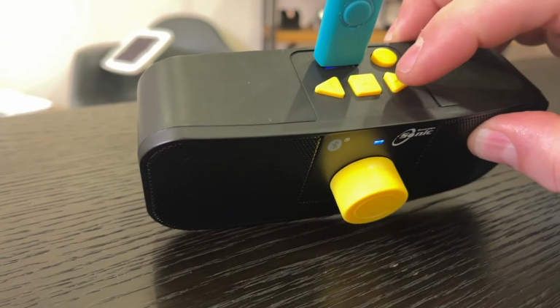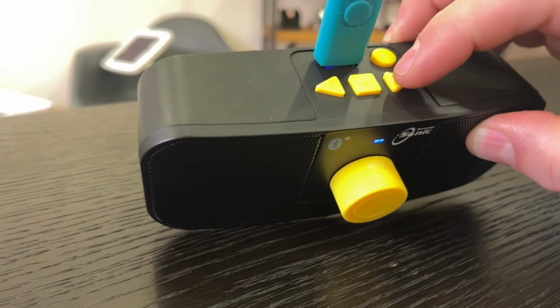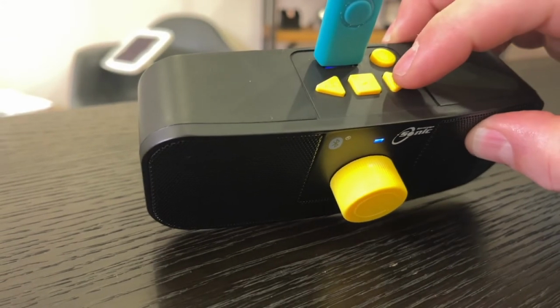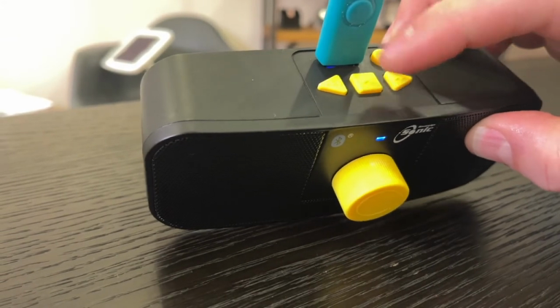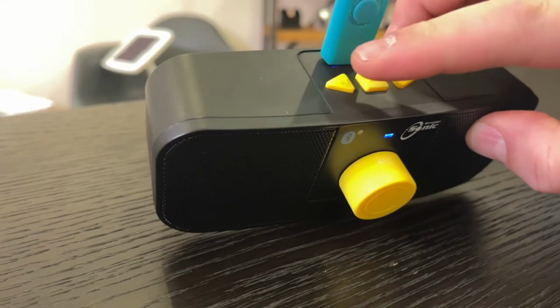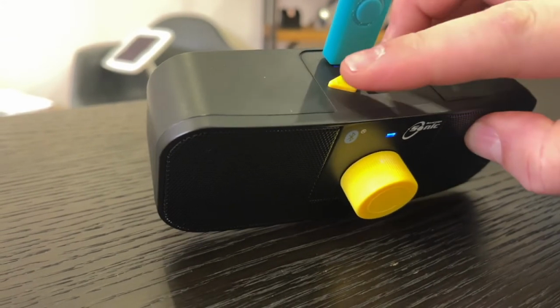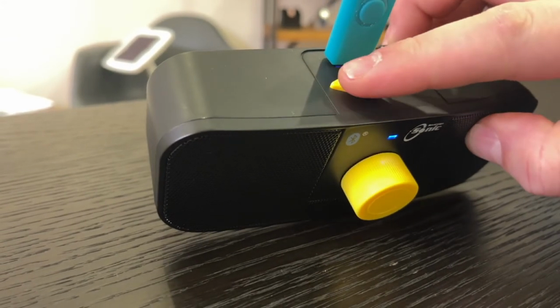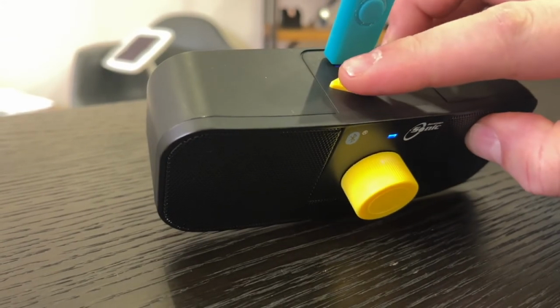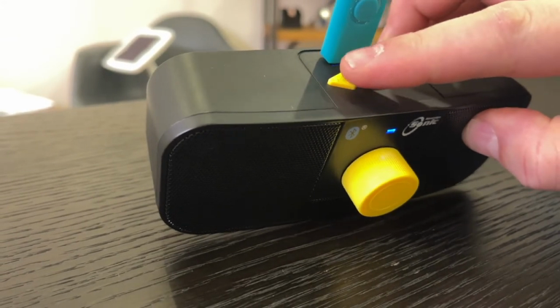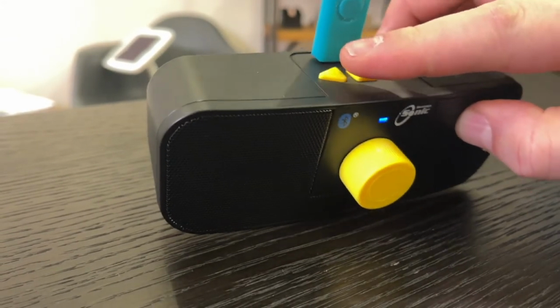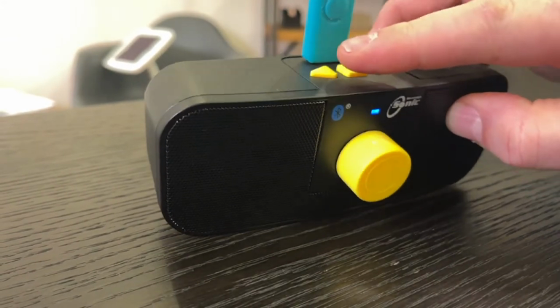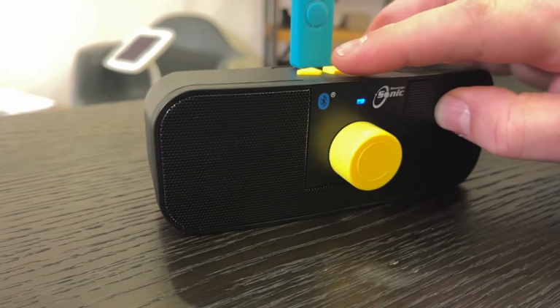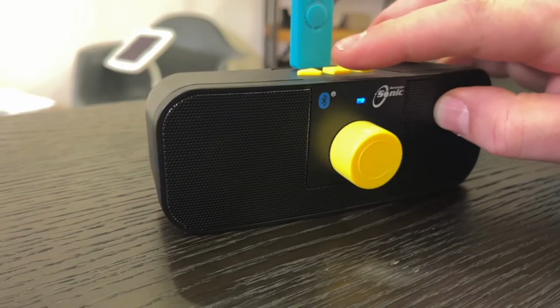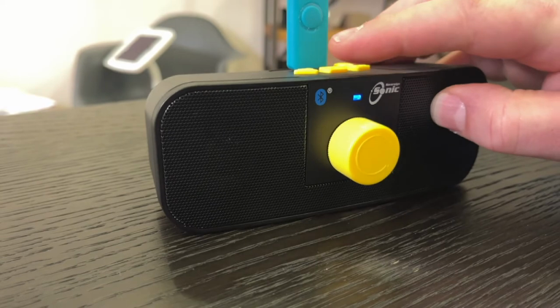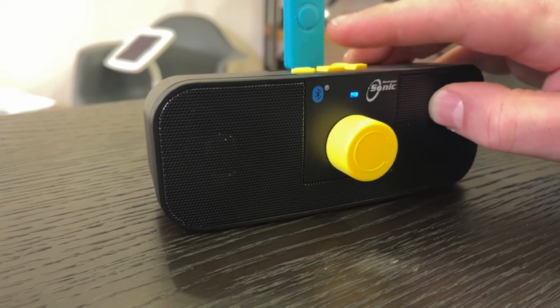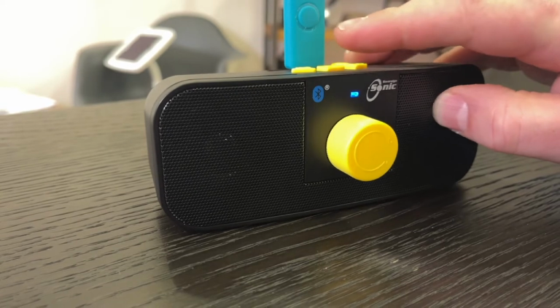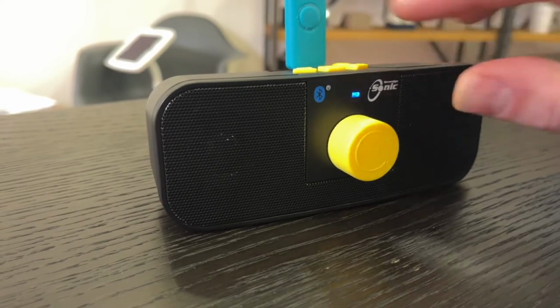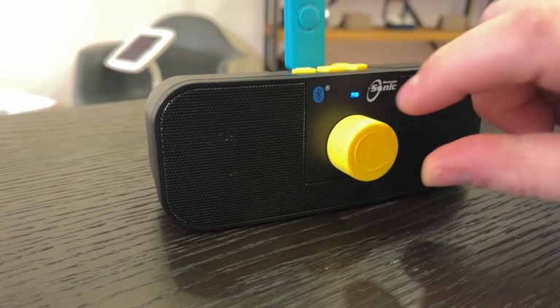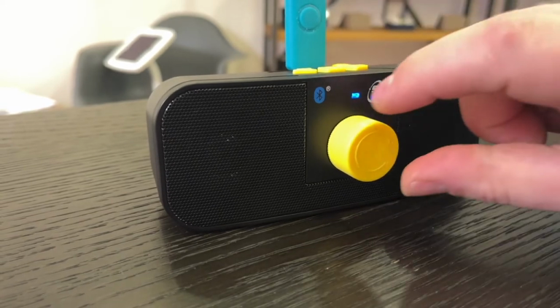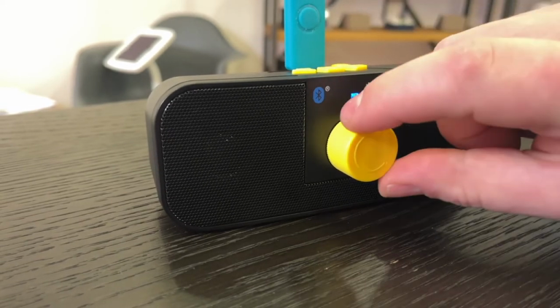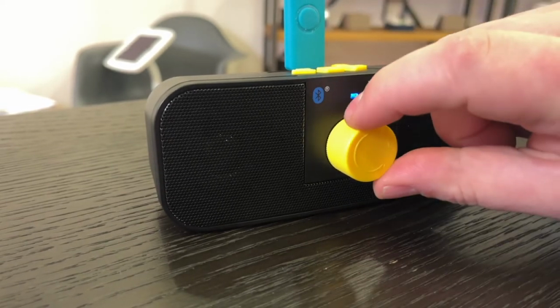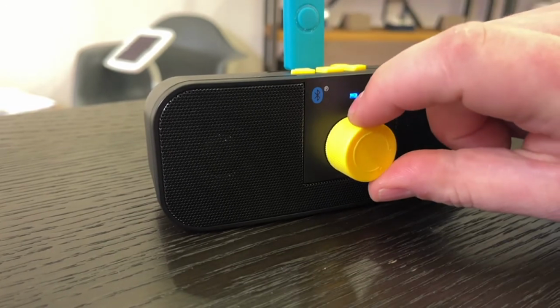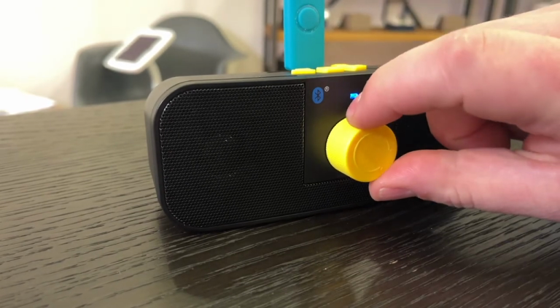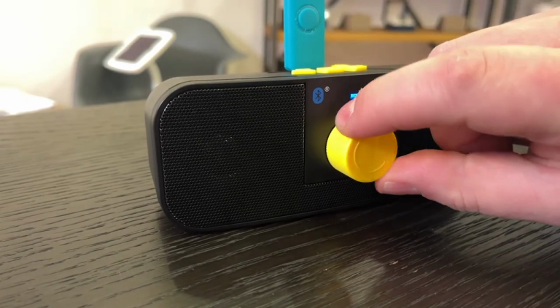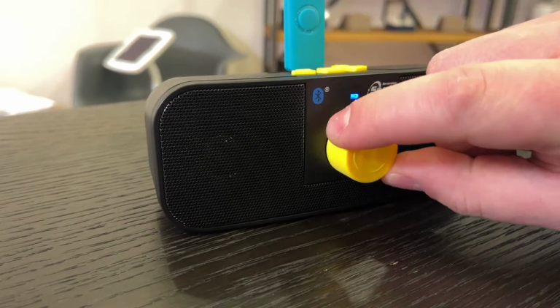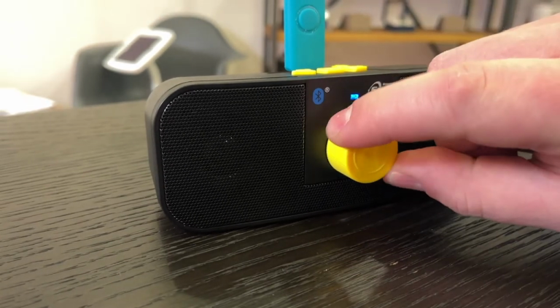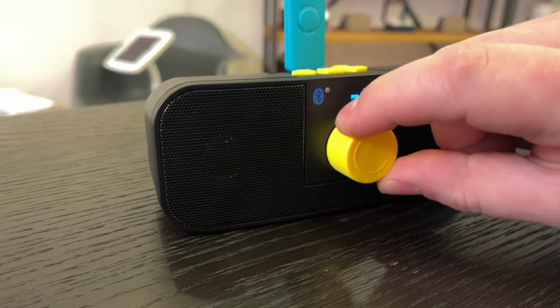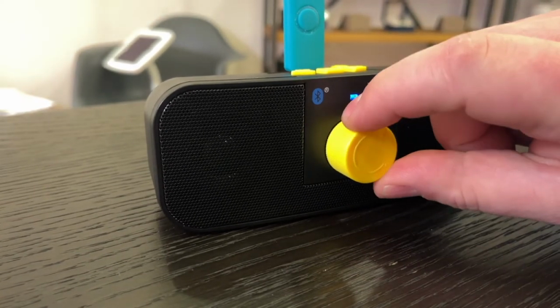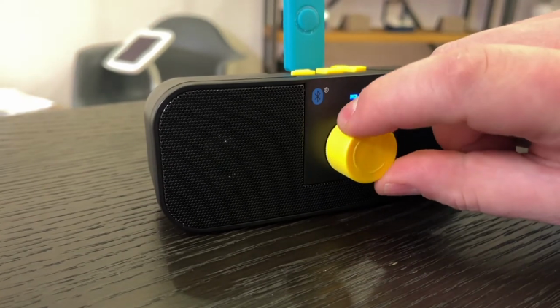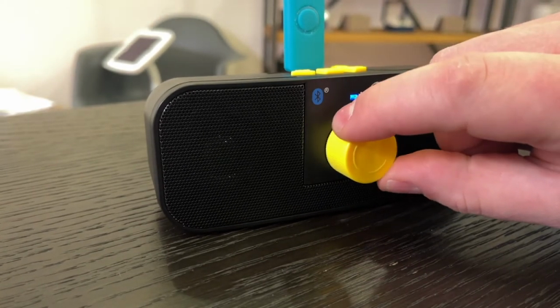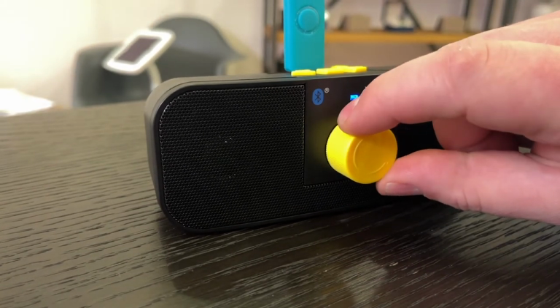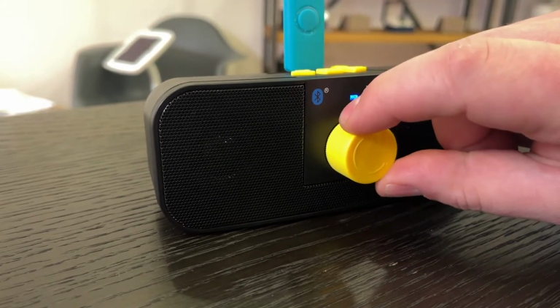On top of the device you've got the play and pause button, skip forward, skip backwards, and then on the front you've got a nice volume button so you can turn it up or down.